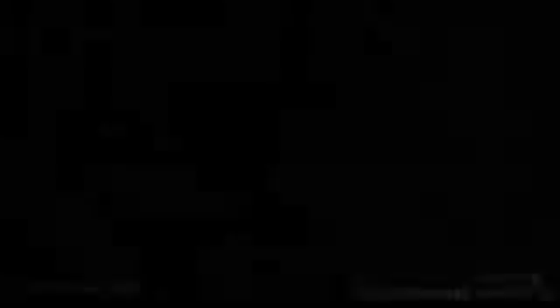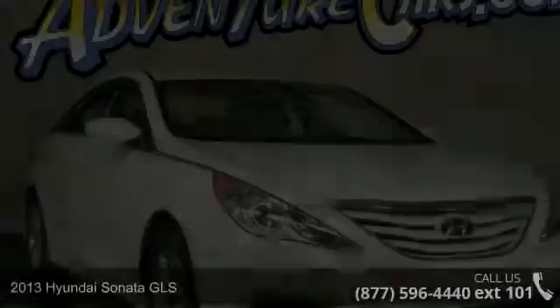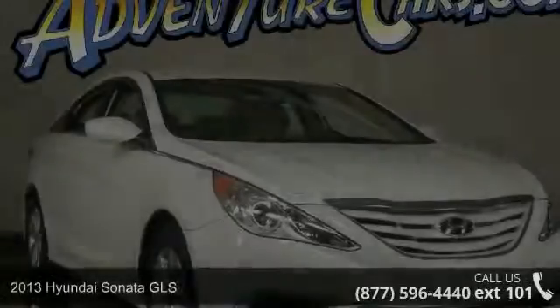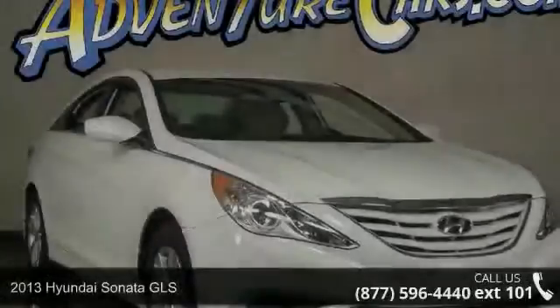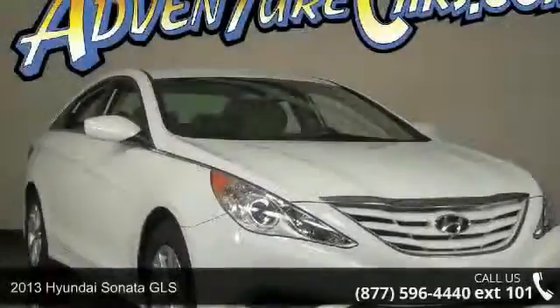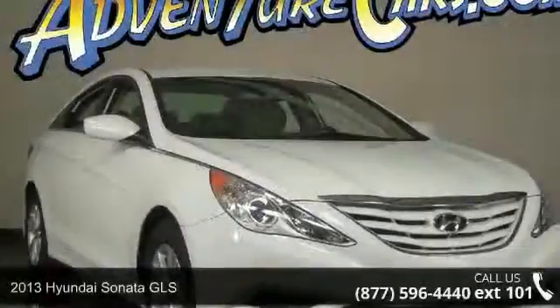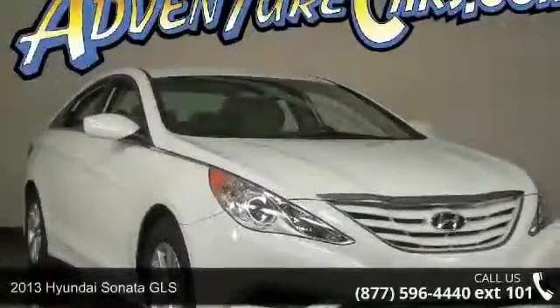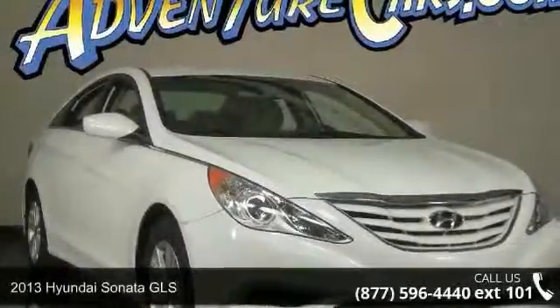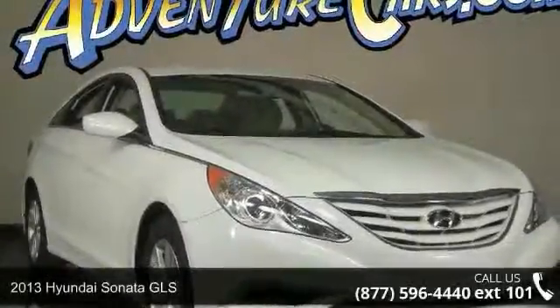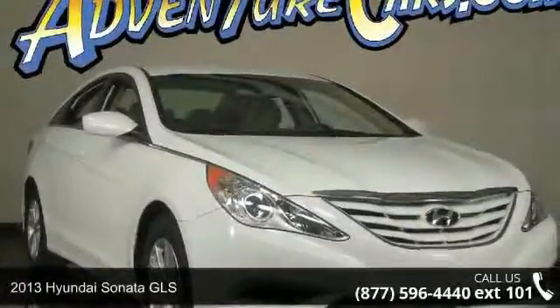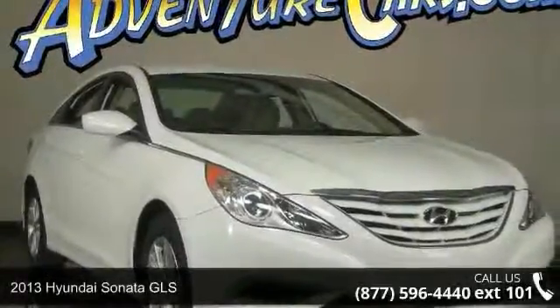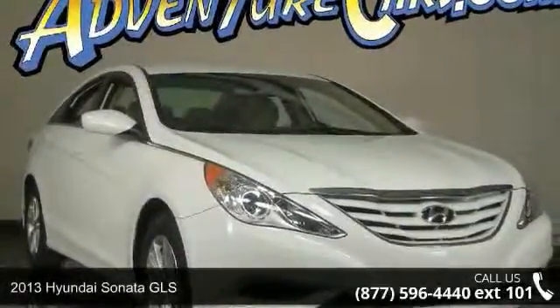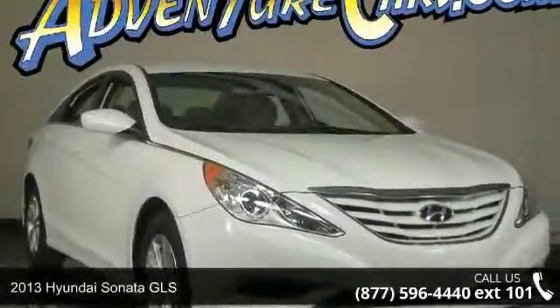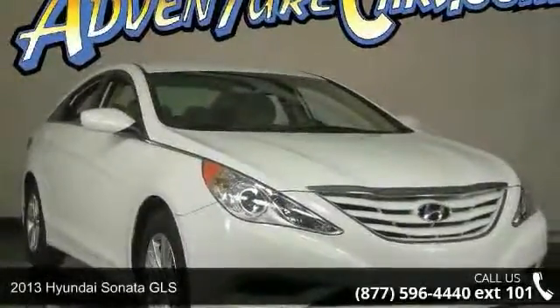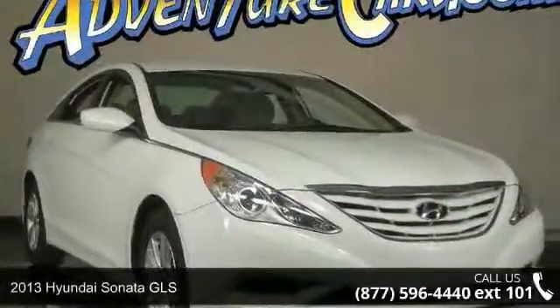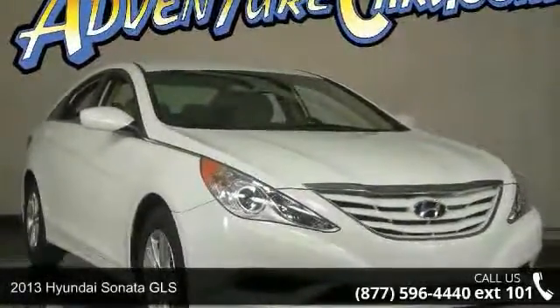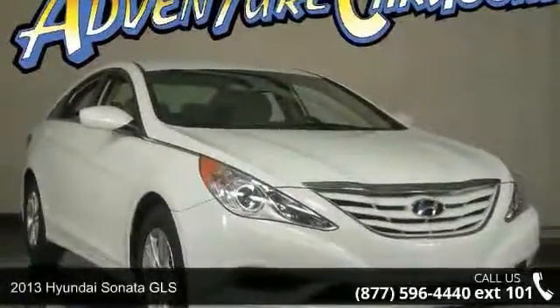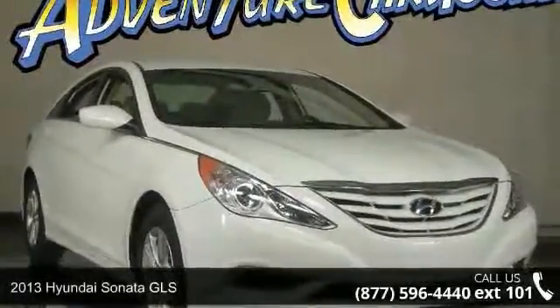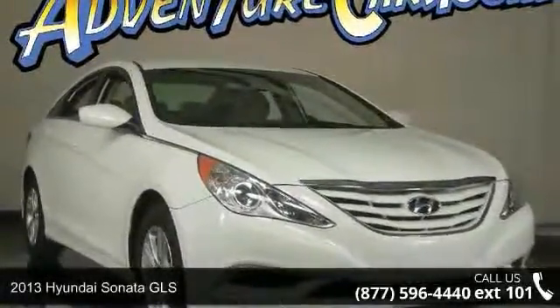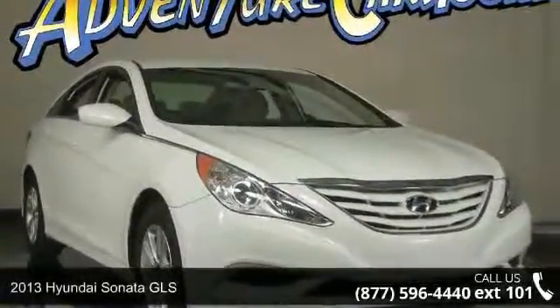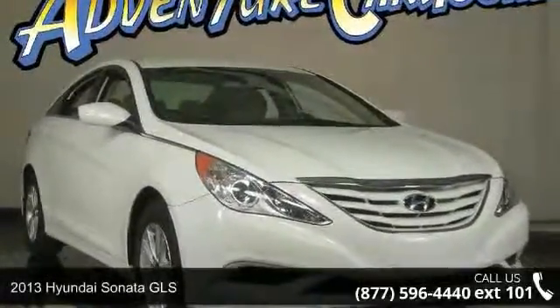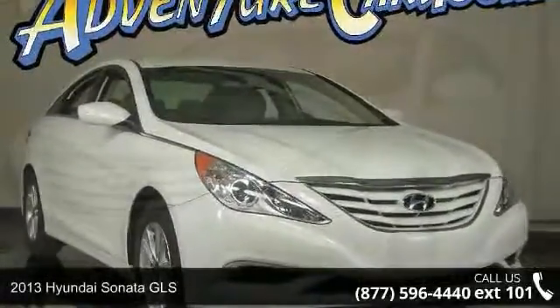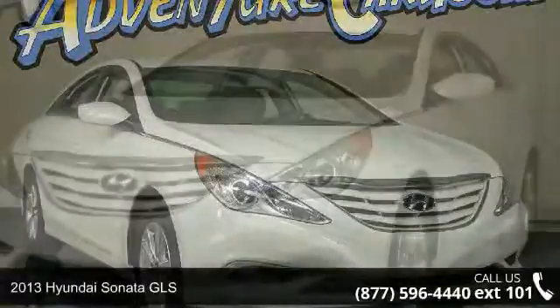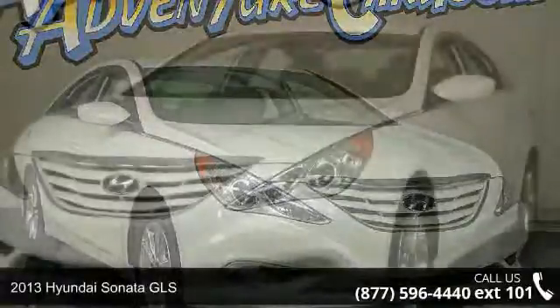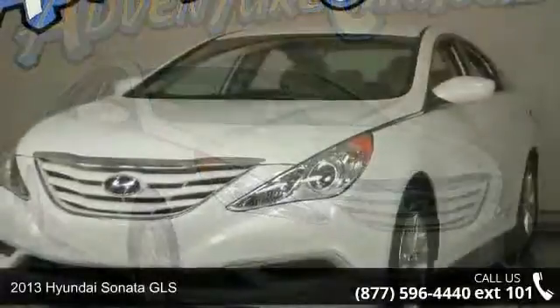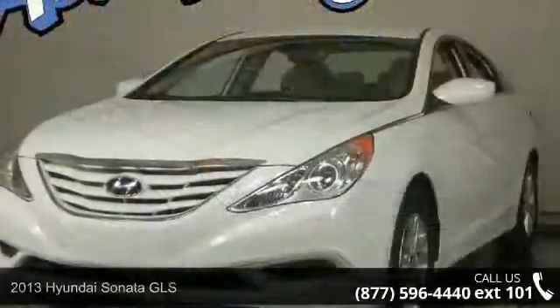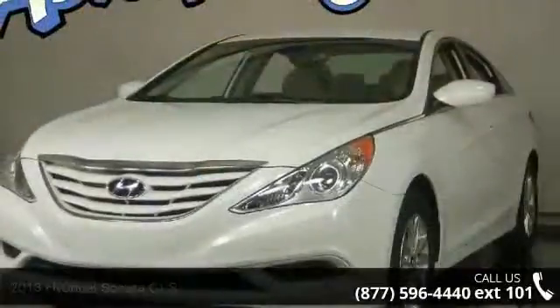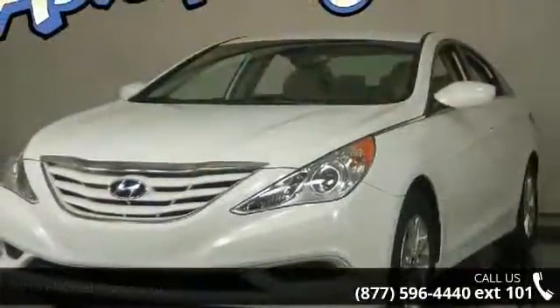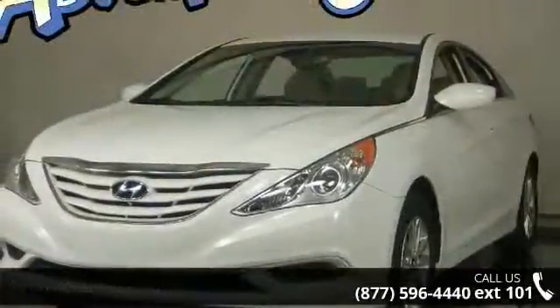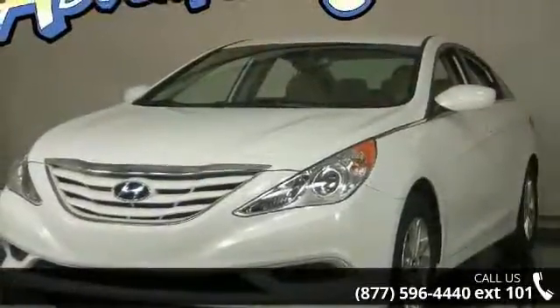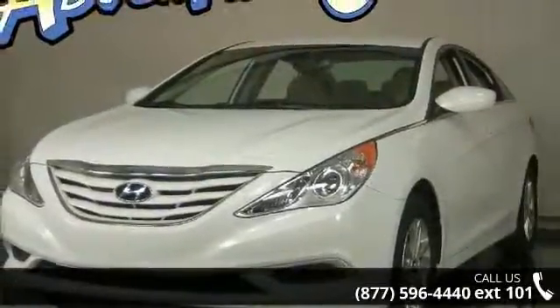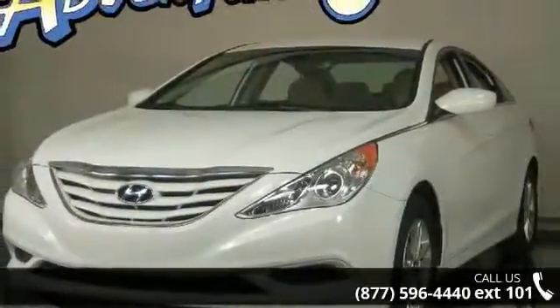Check out this 2013 Hyundai Sonata GLS. If you are looking for an automobile with great features, look no further.